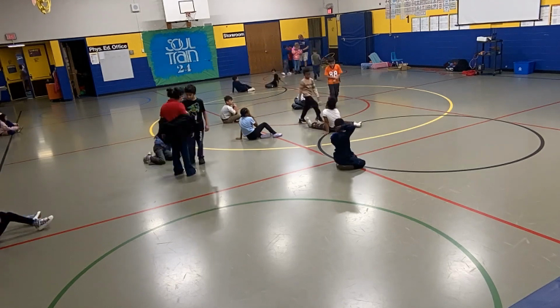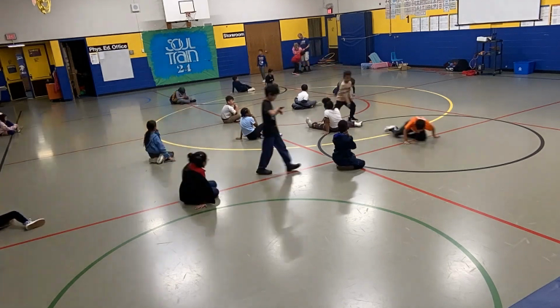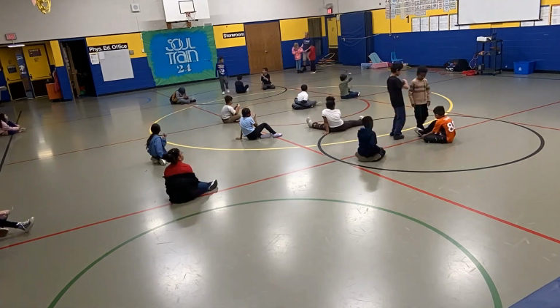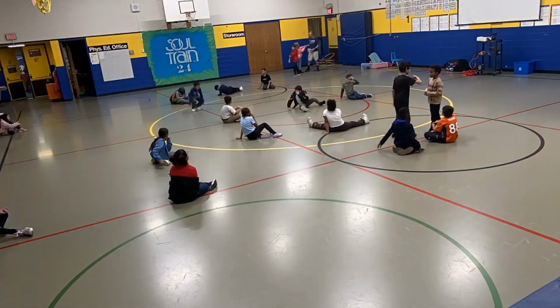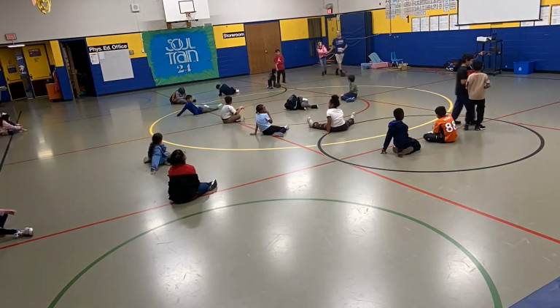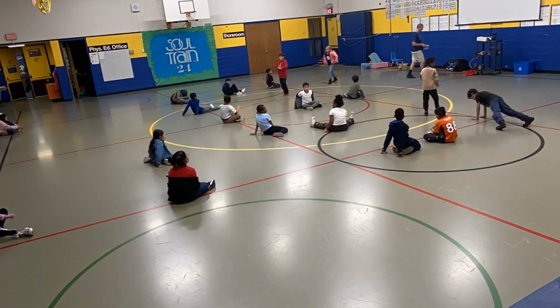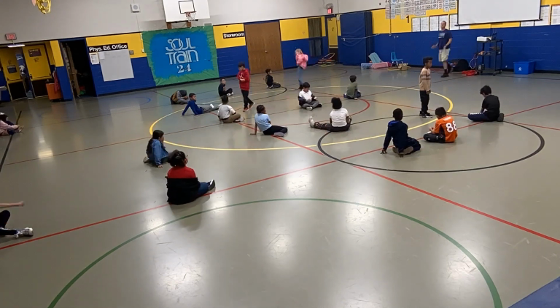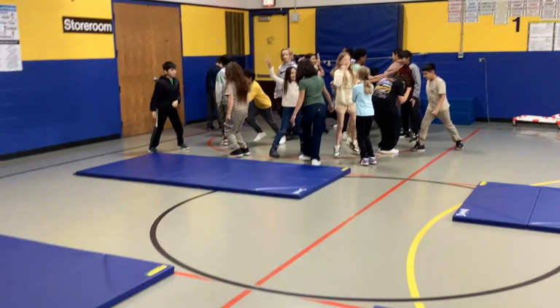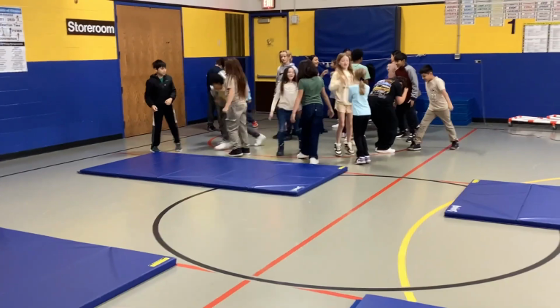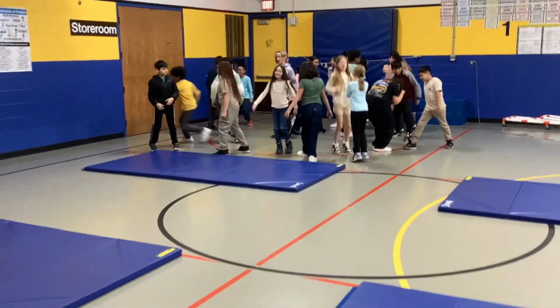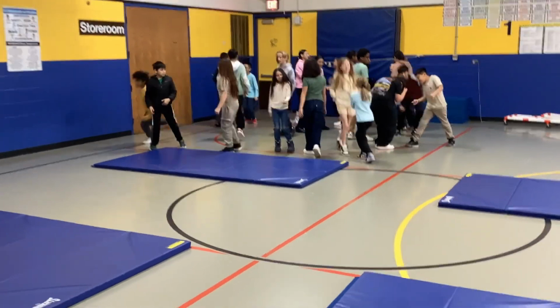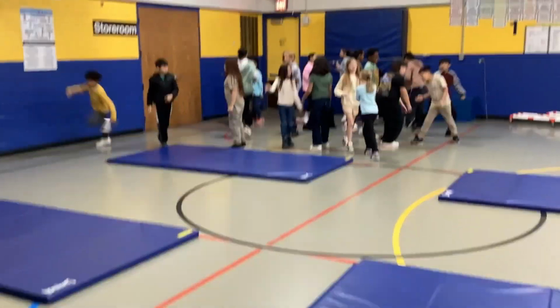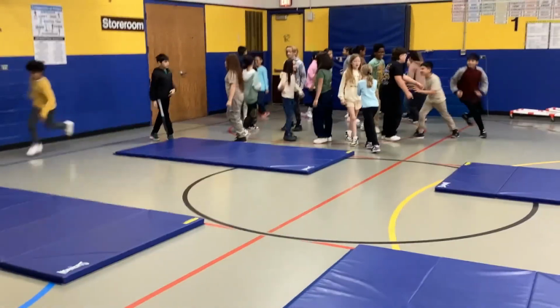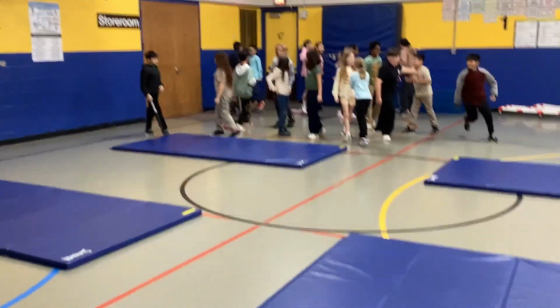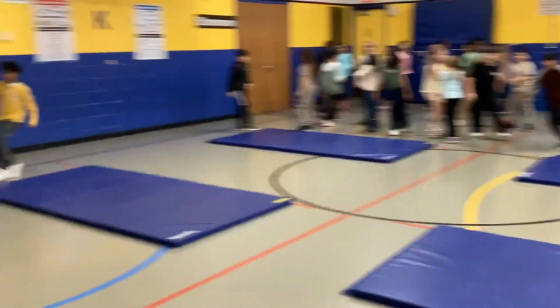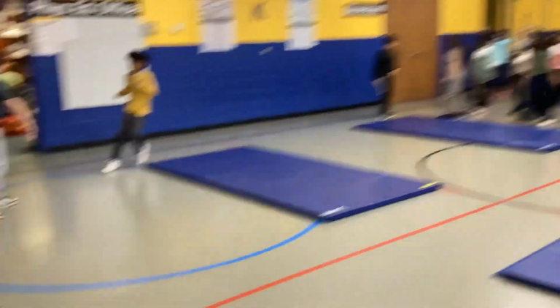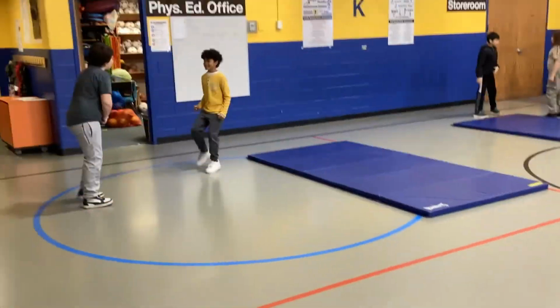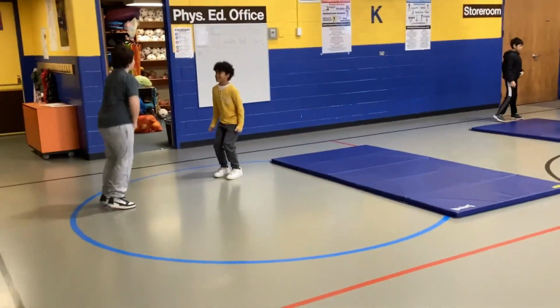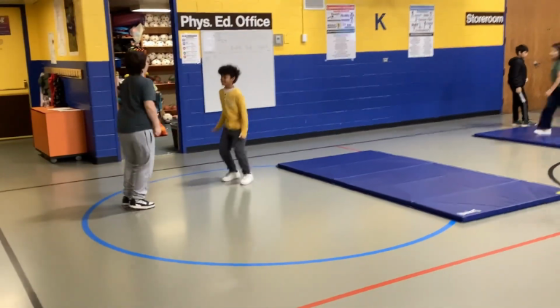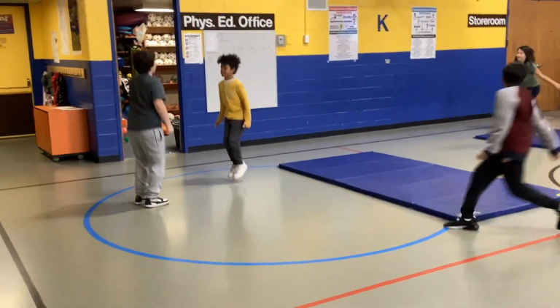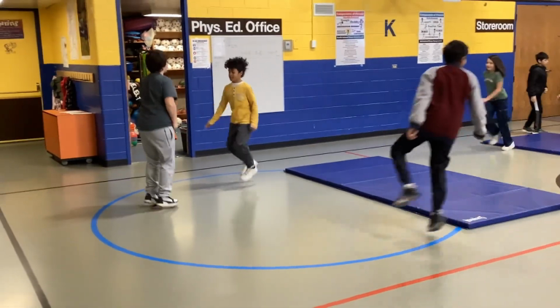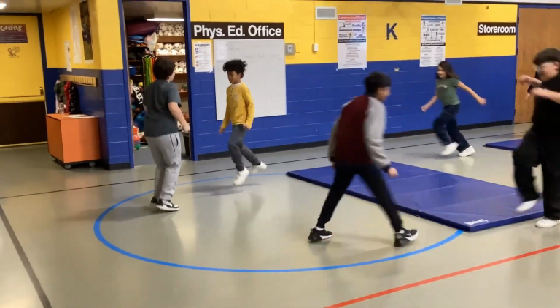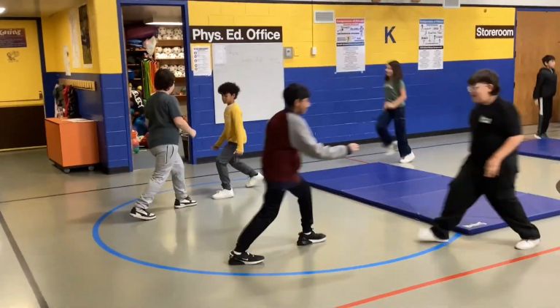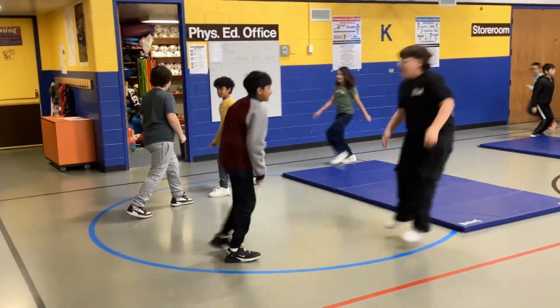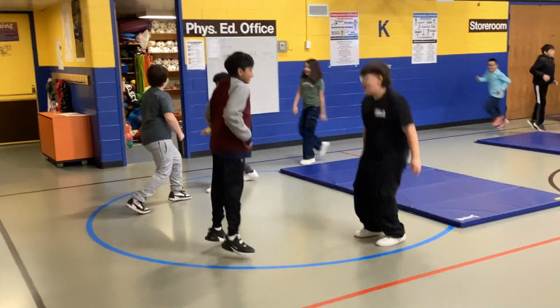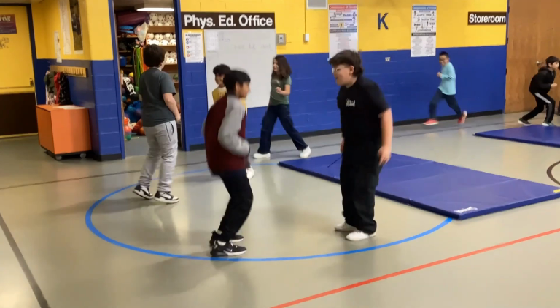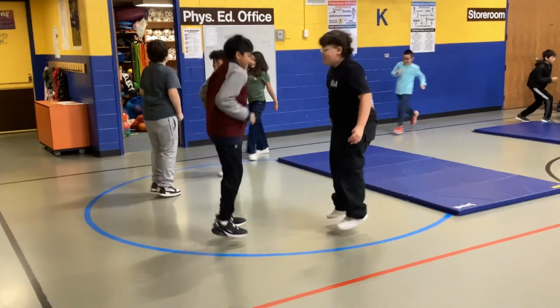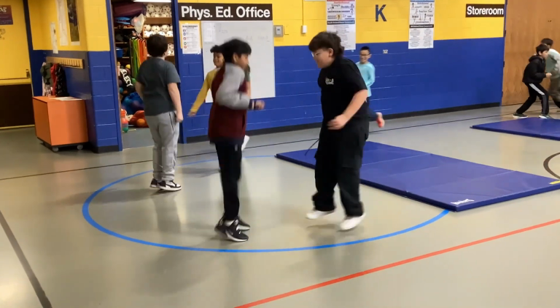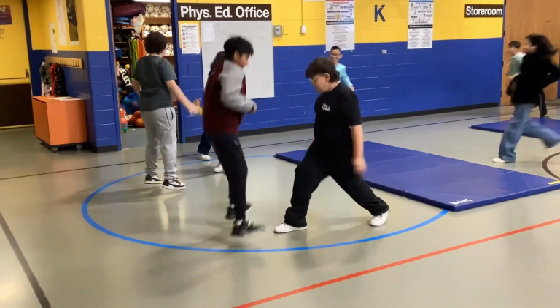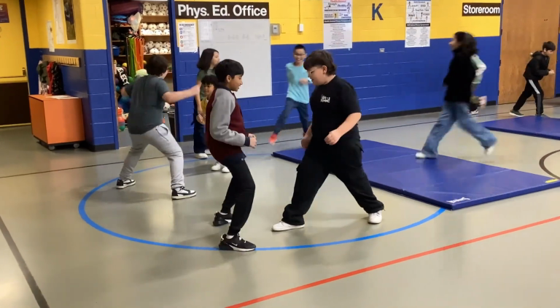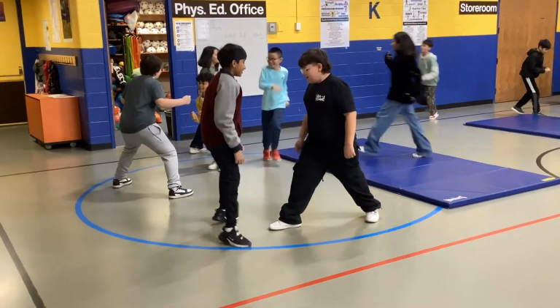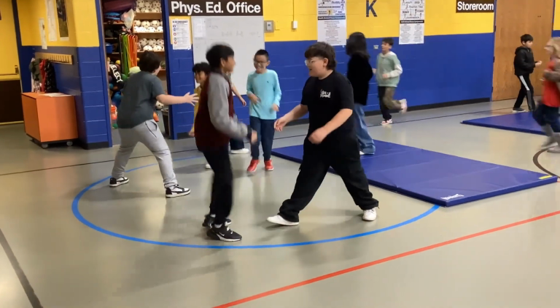To extend this activity, you can have students use their bodies instead of their hands to play Rock Paper Scissors in order to get more movement.